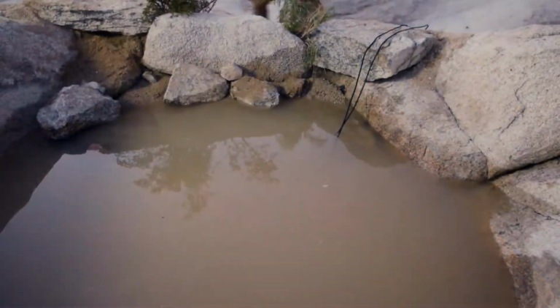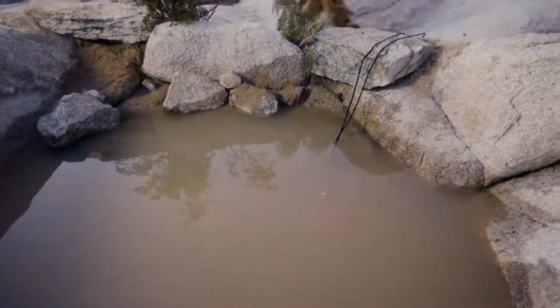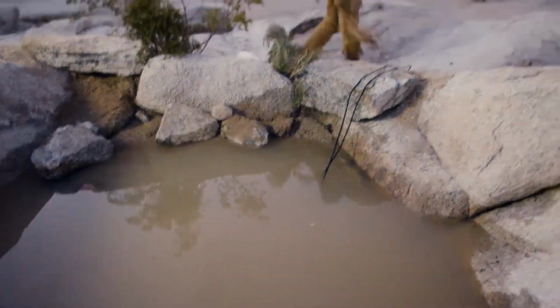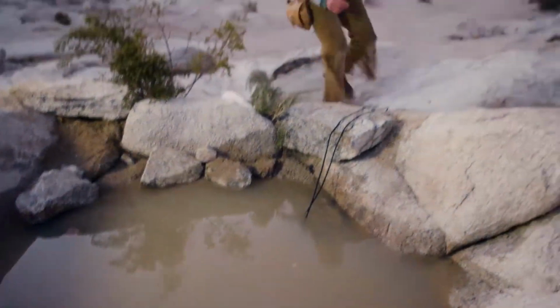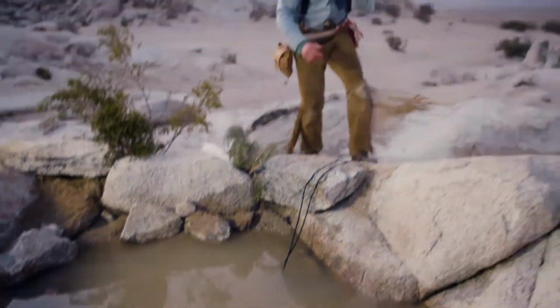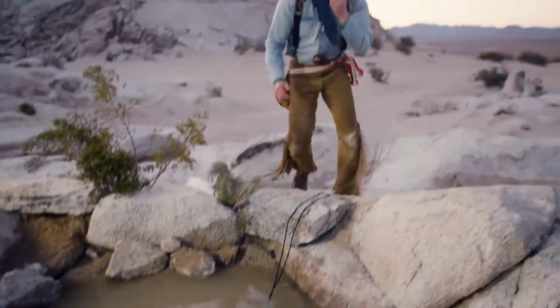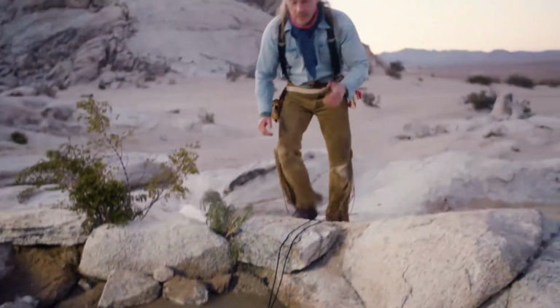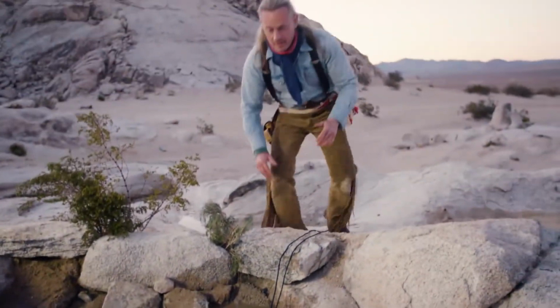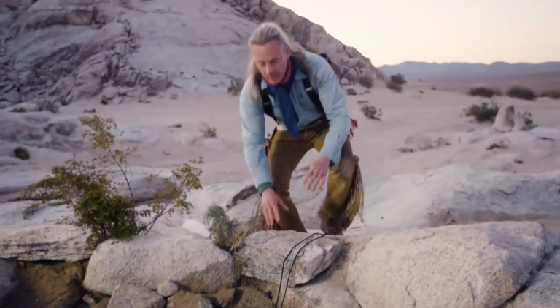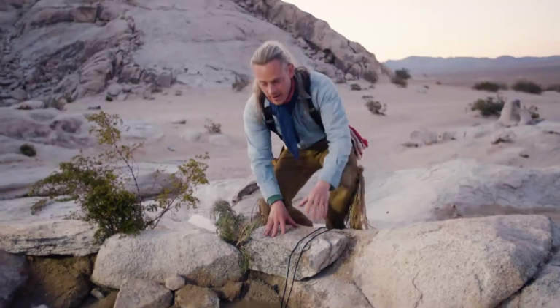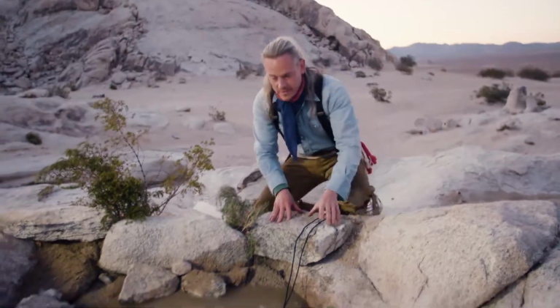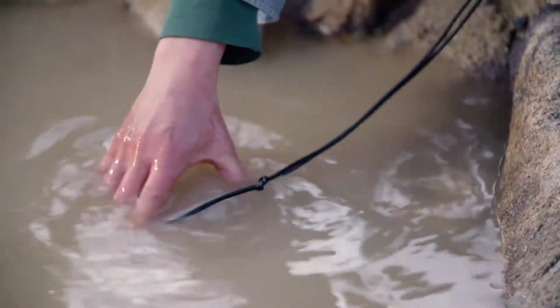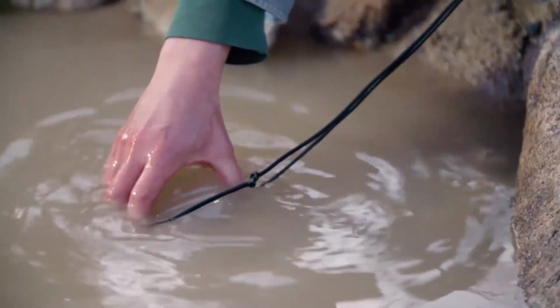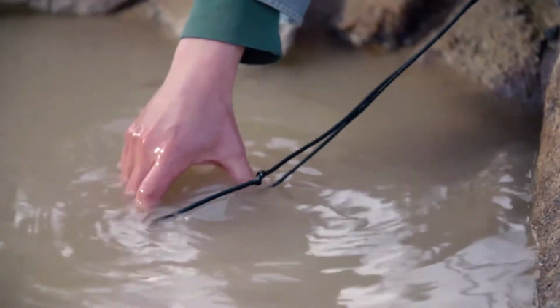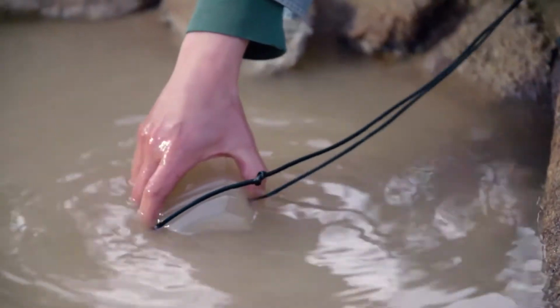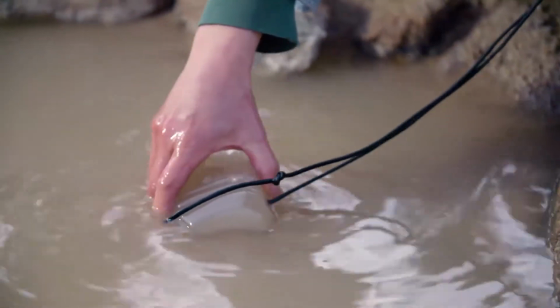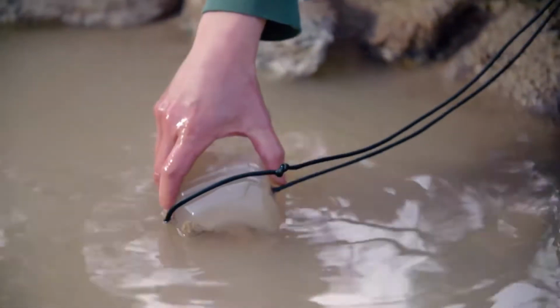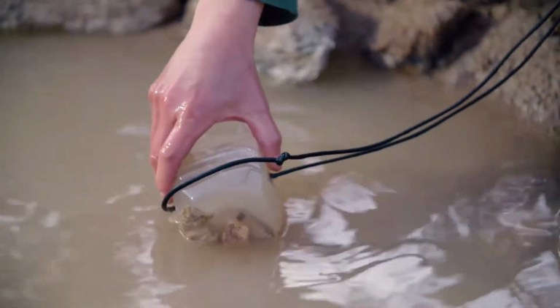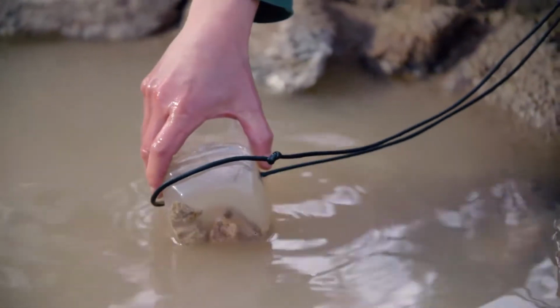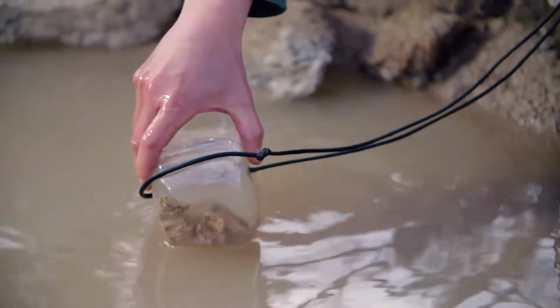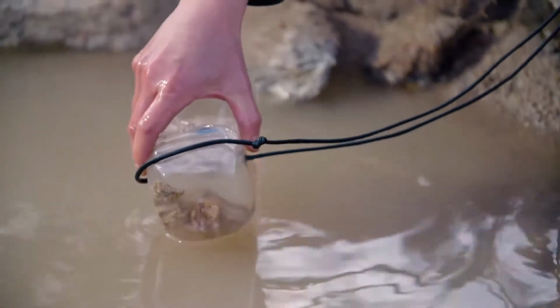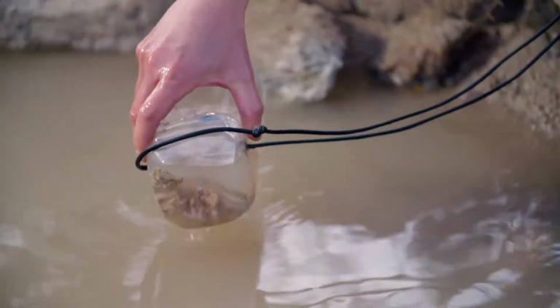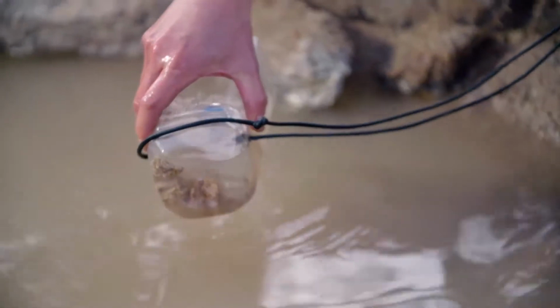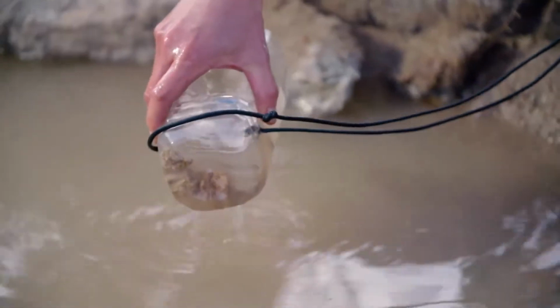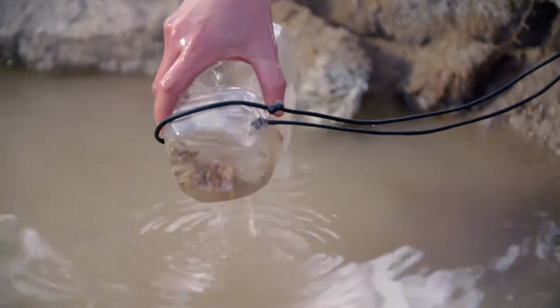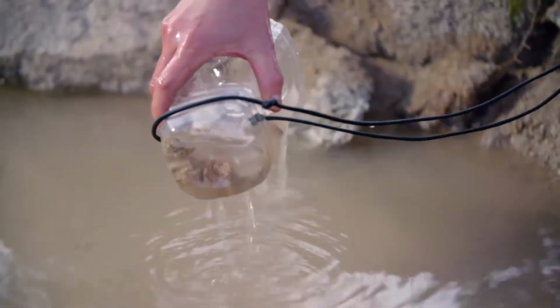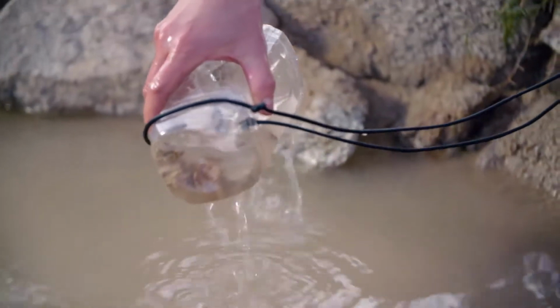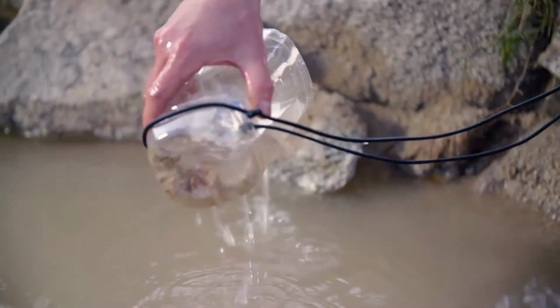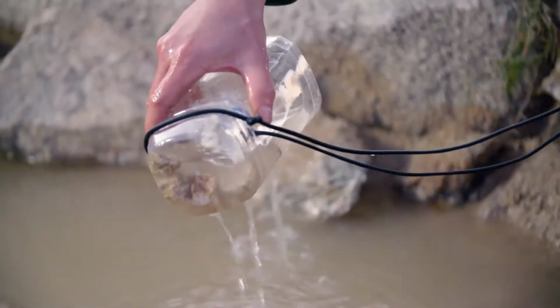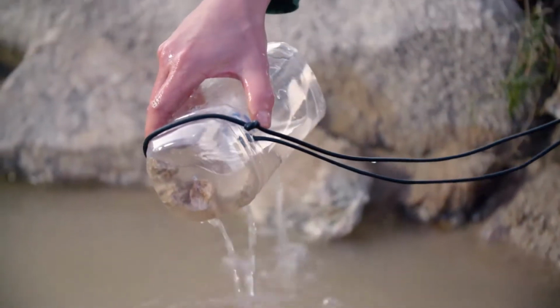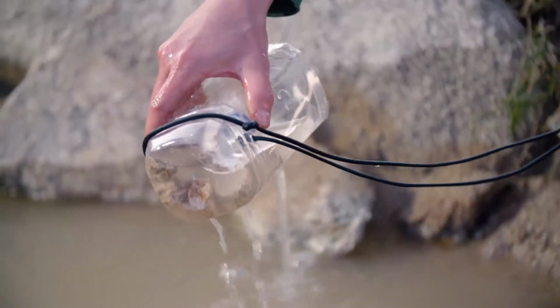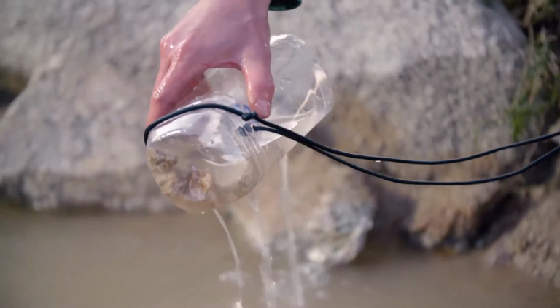All right, it's been a couple hours. Let's check our minnow trap. Hey, look at that.